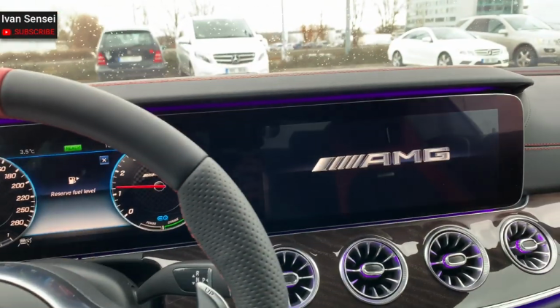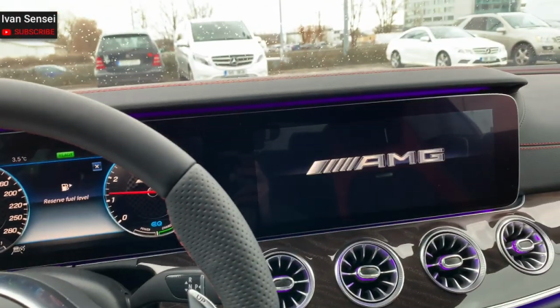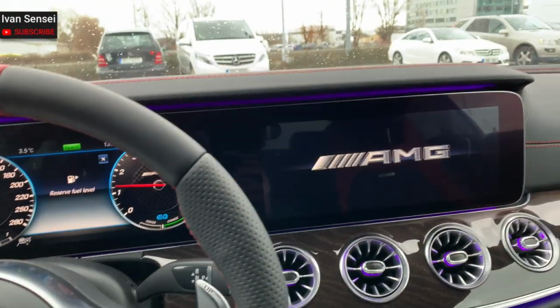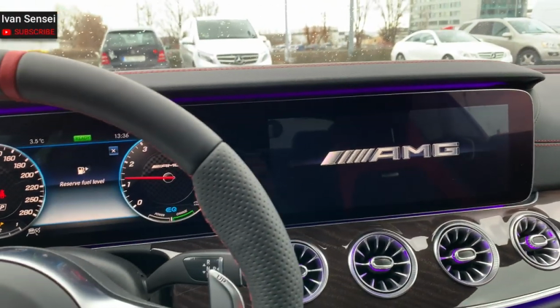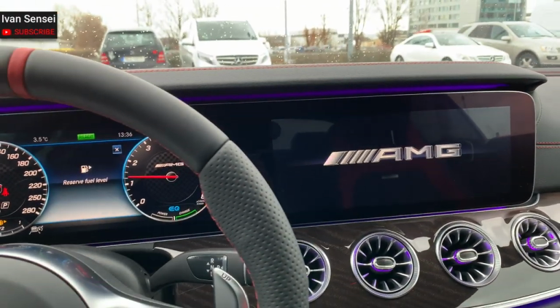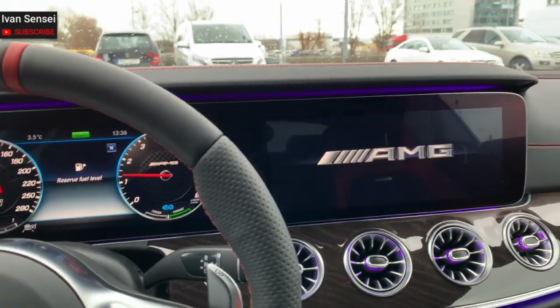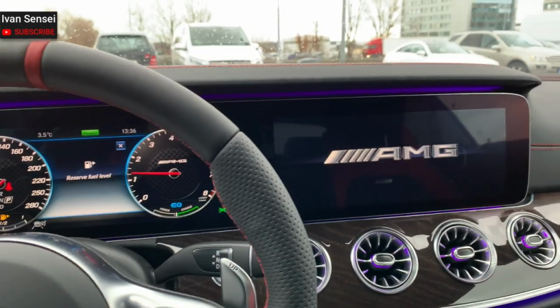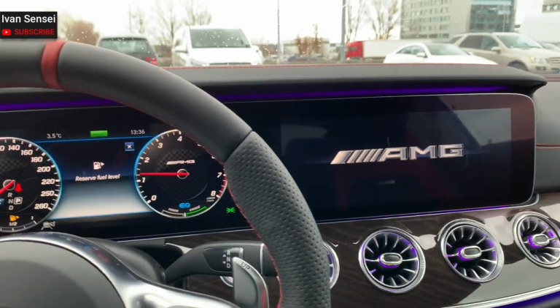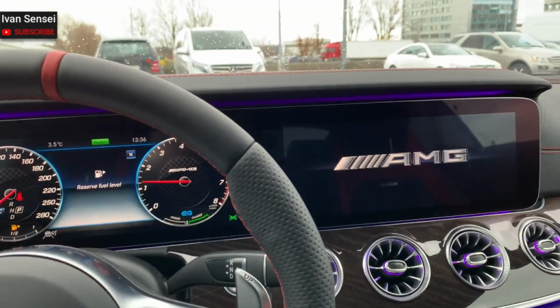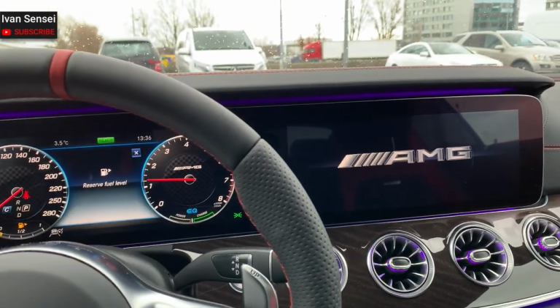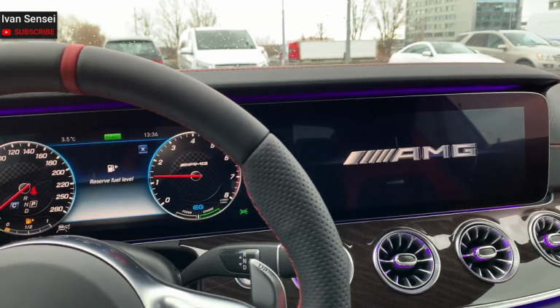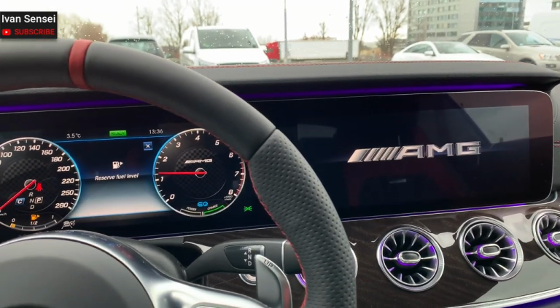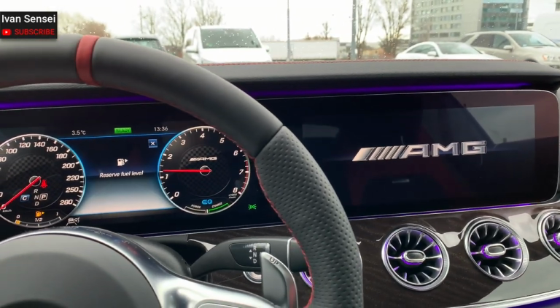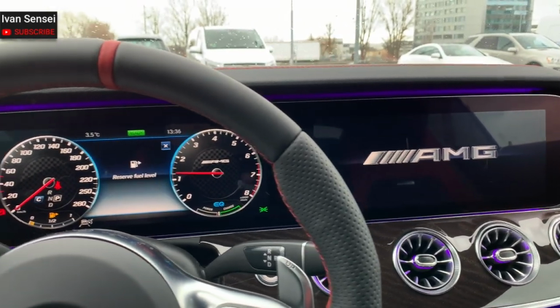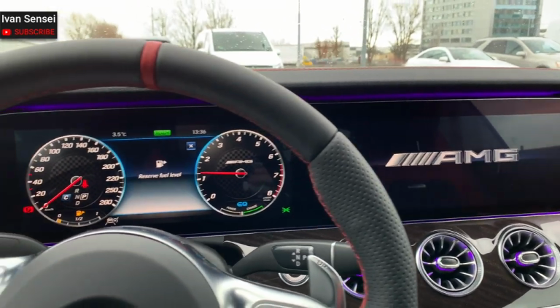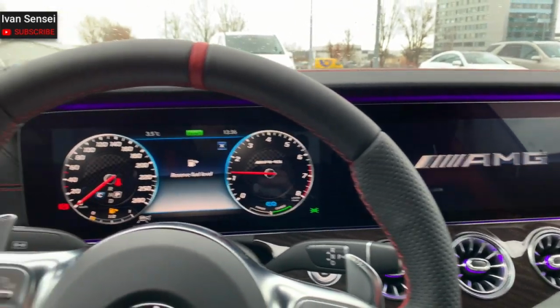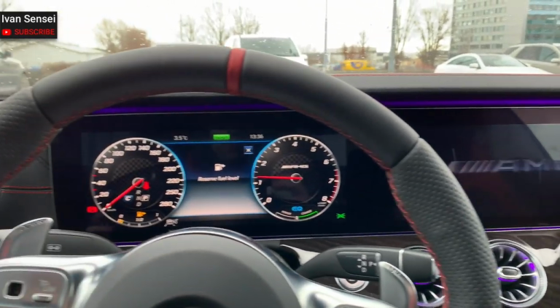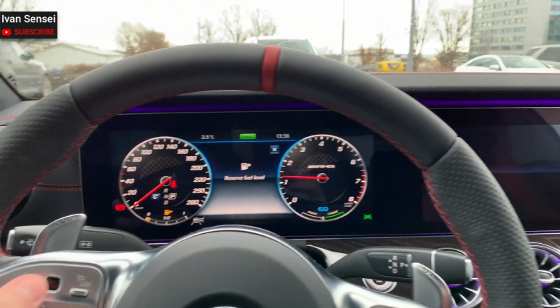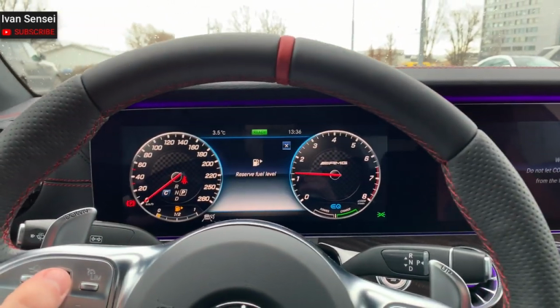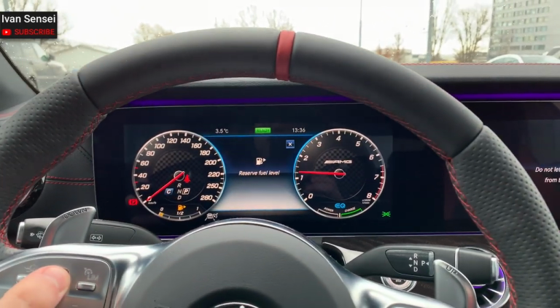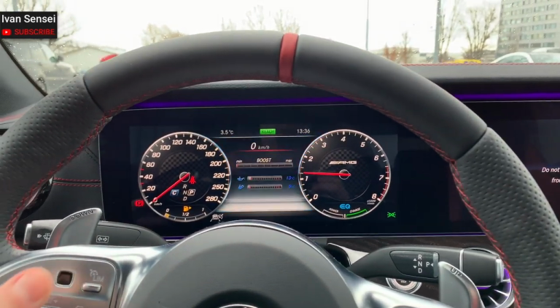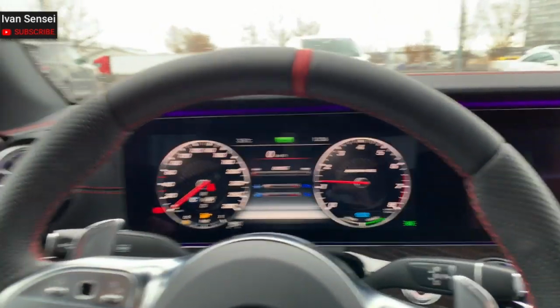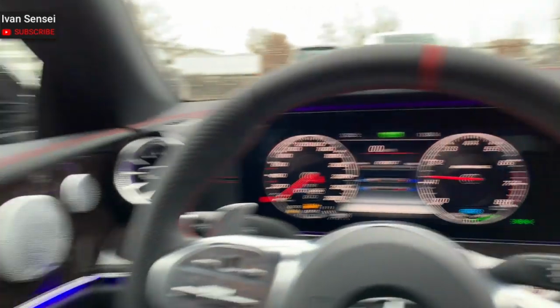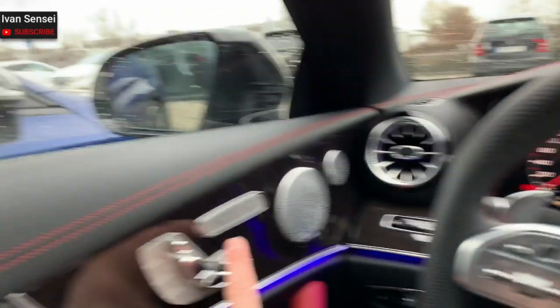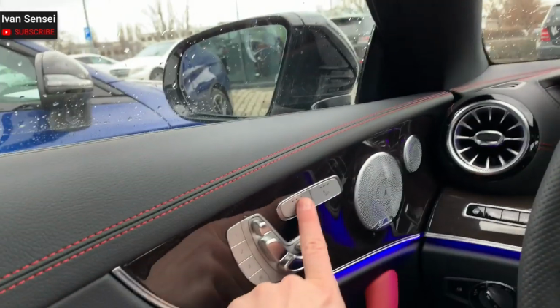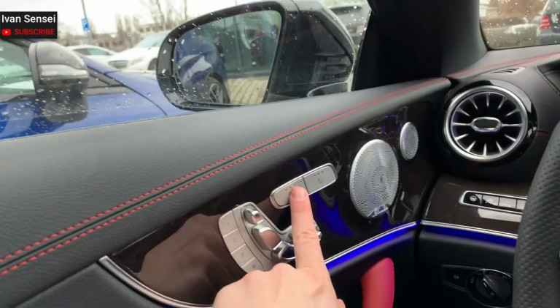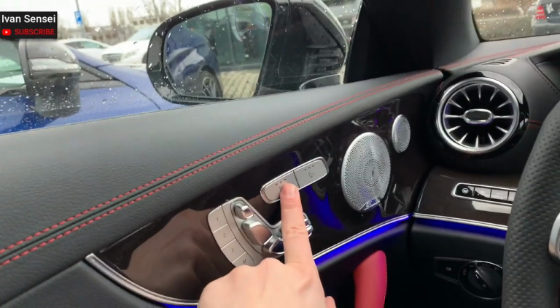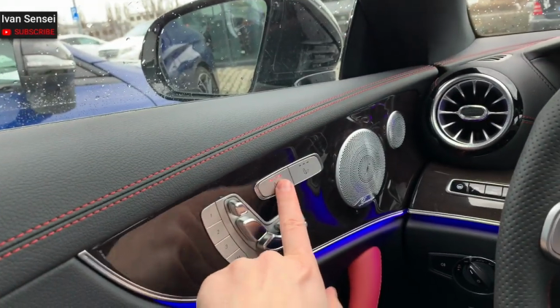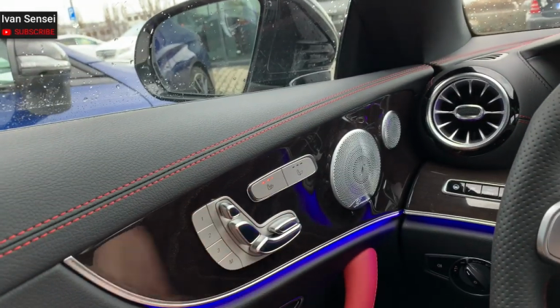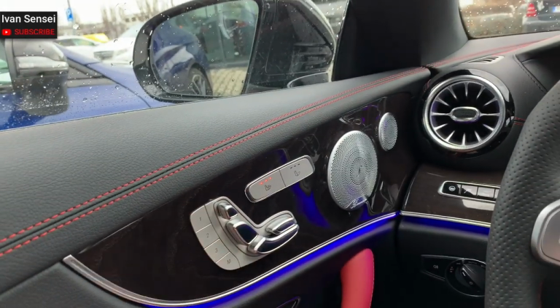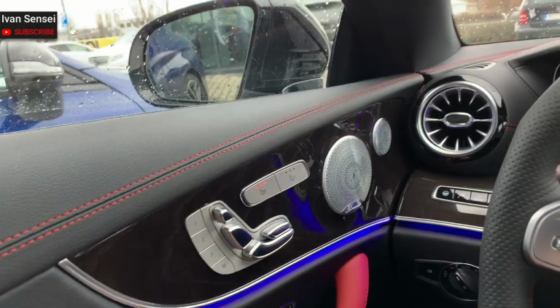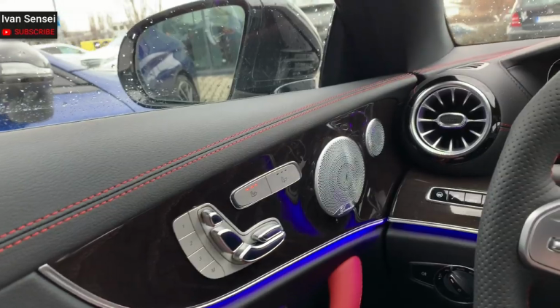Beautiful AMG — and the sound, you can hear it in the cabin. Heated seats as well.